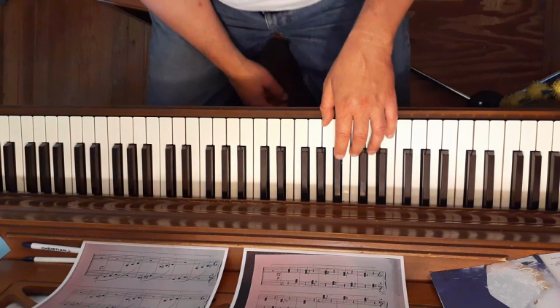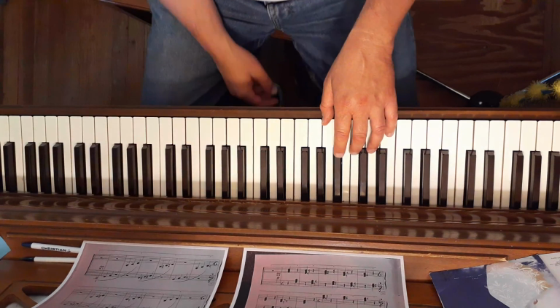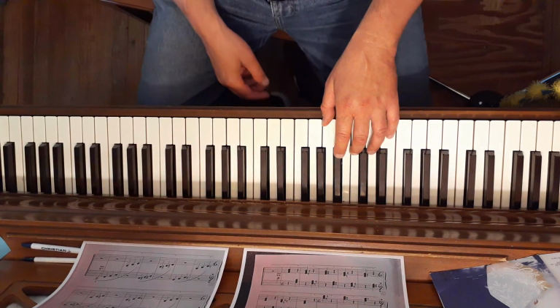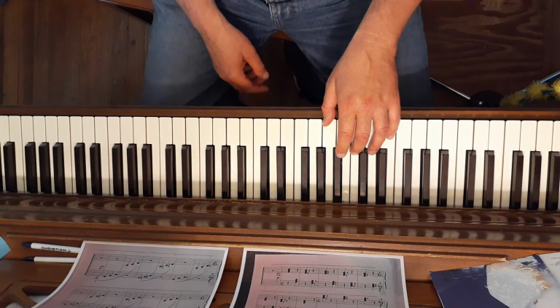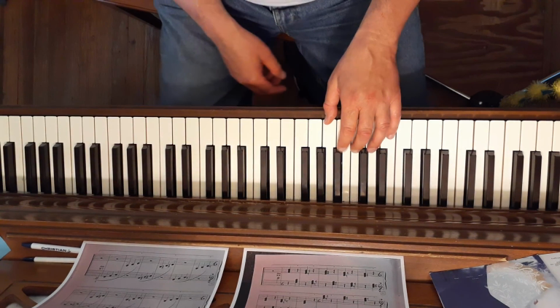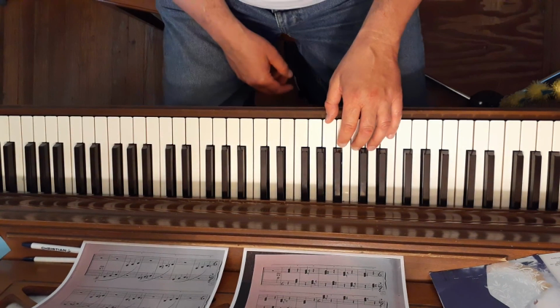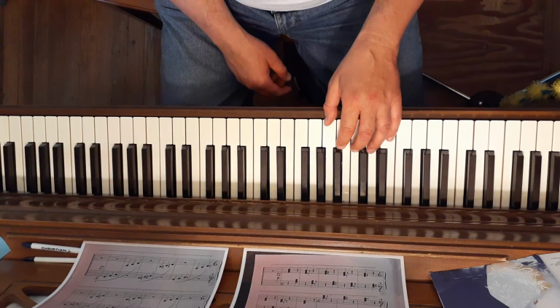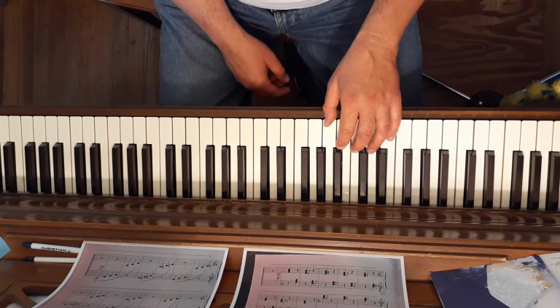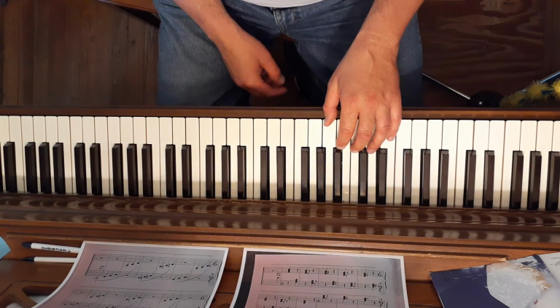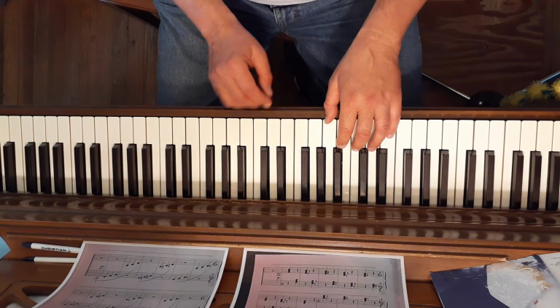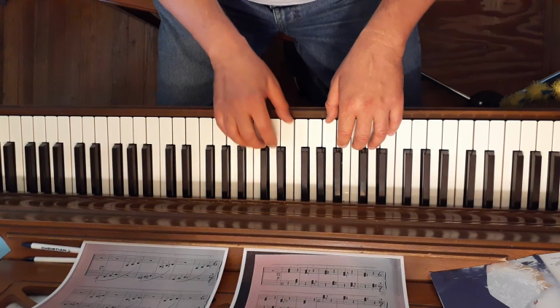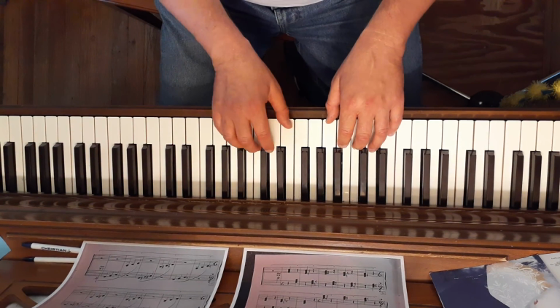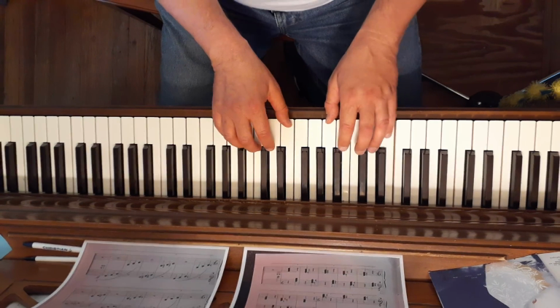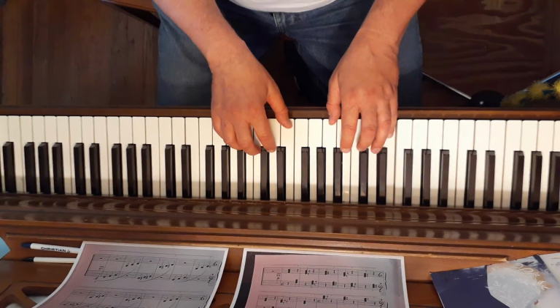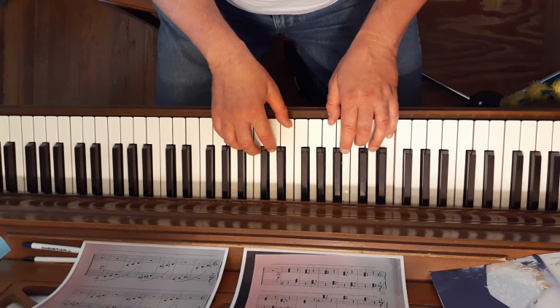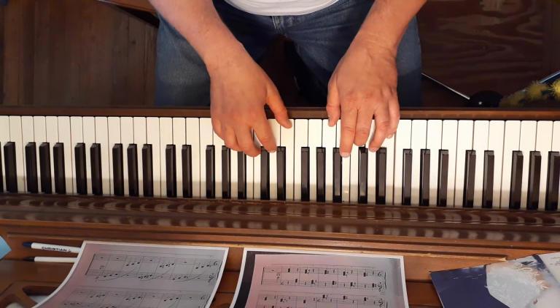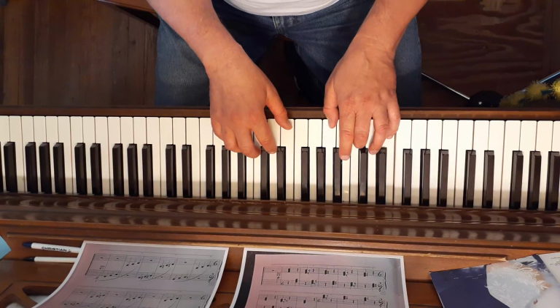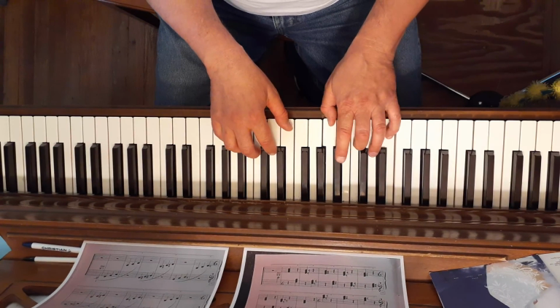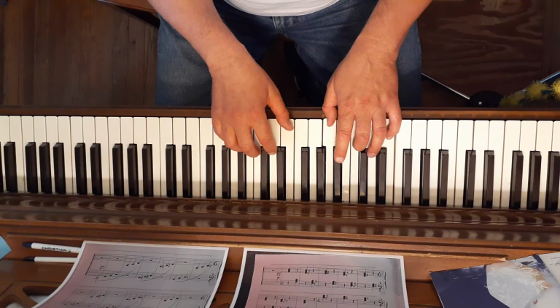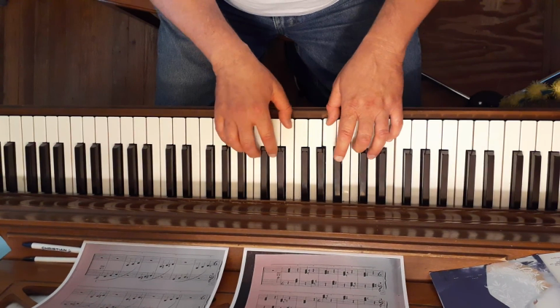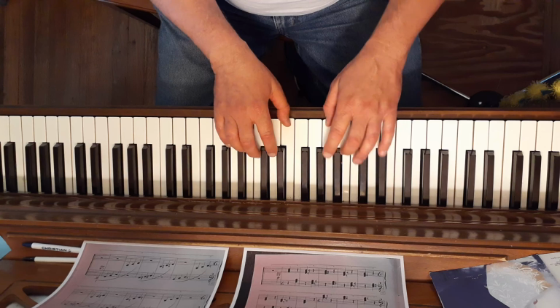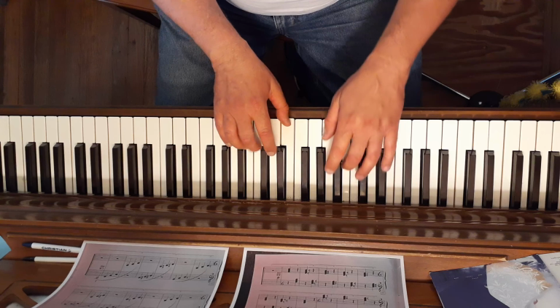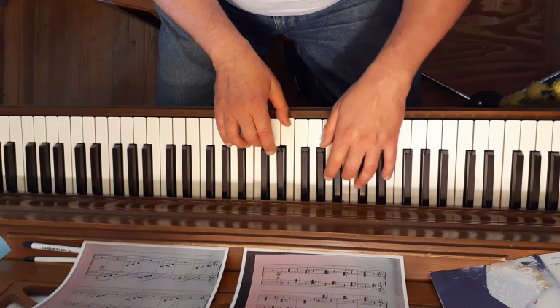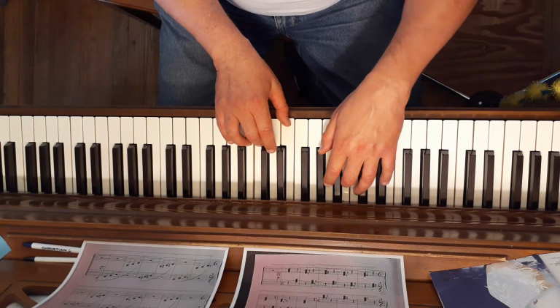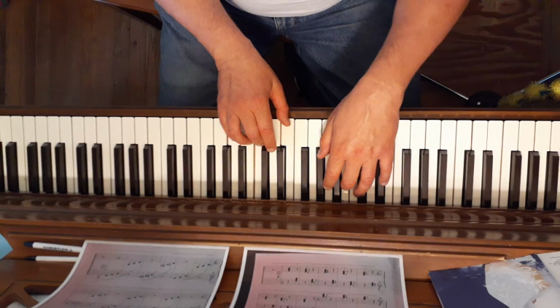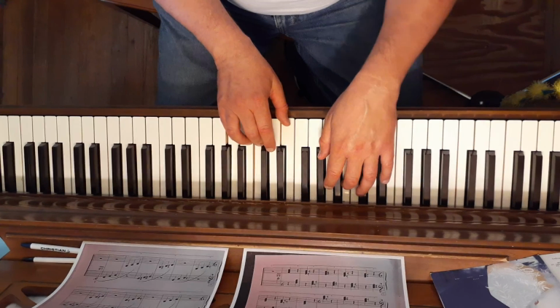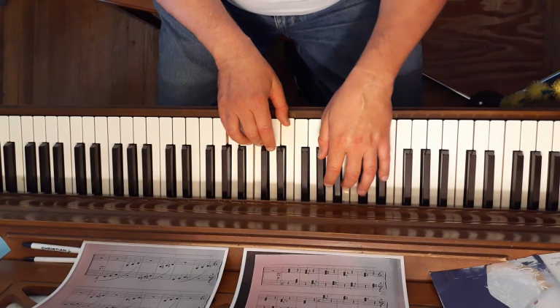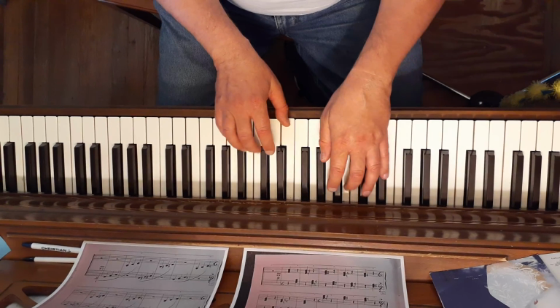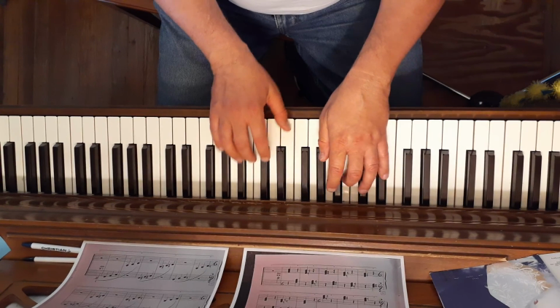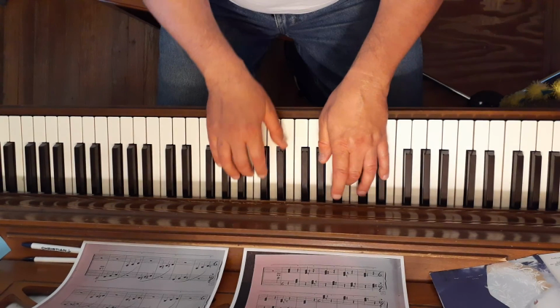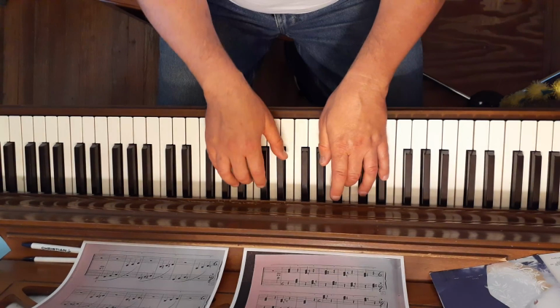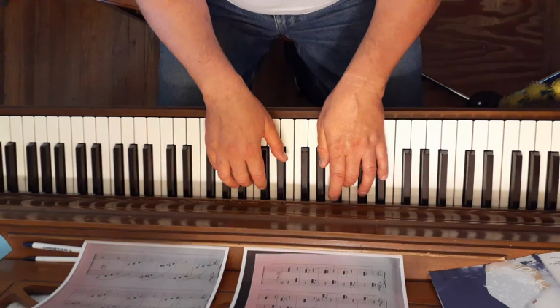C major starts all white keys. D flat is black, white, black.